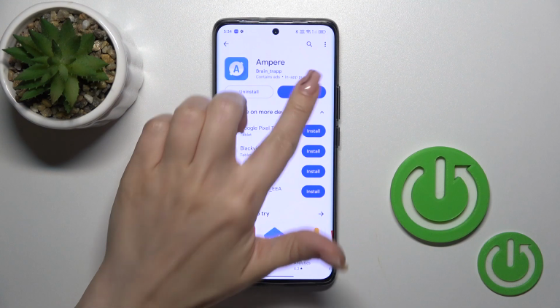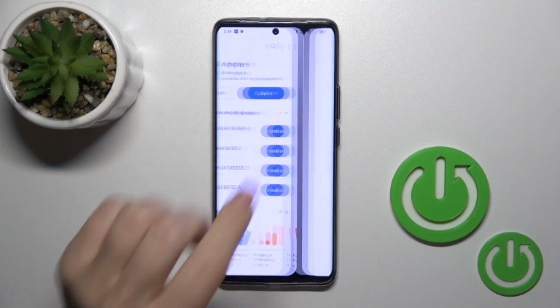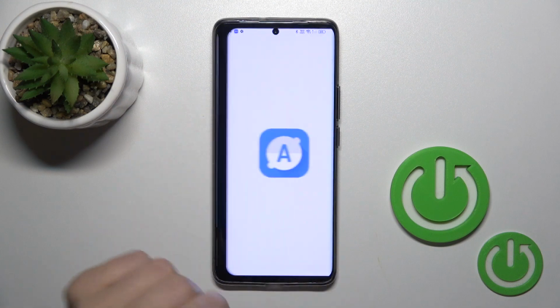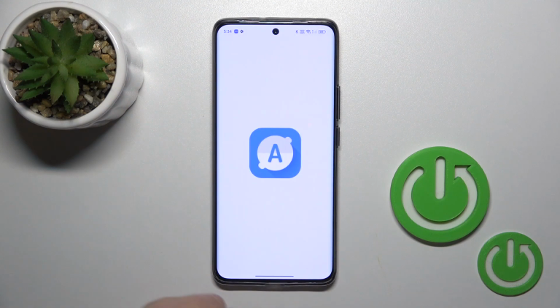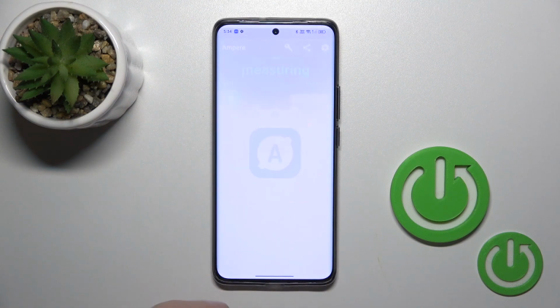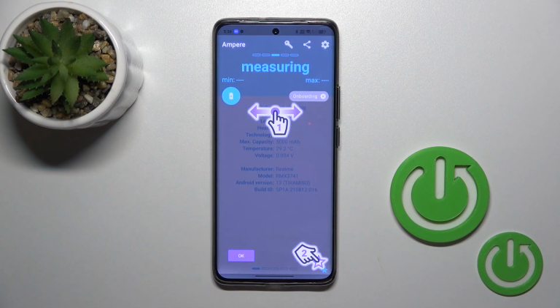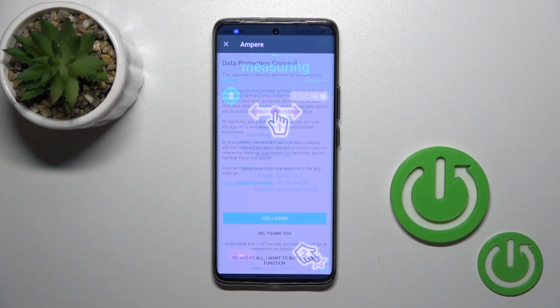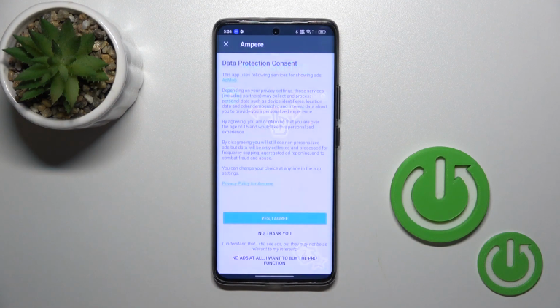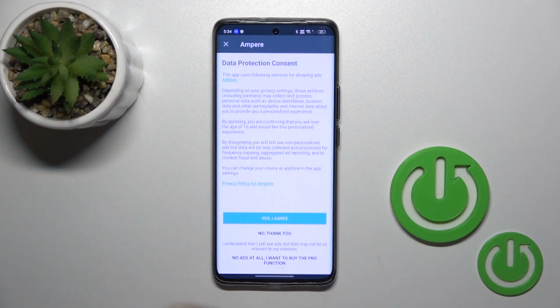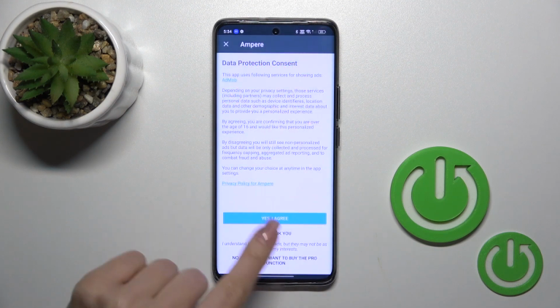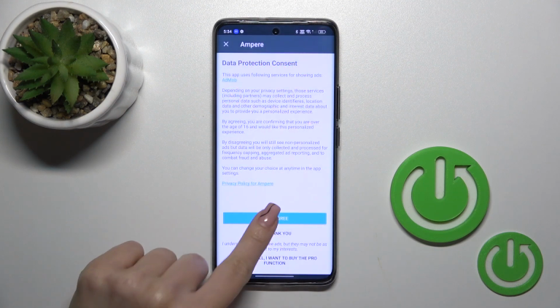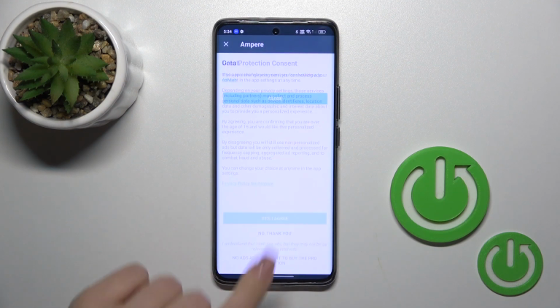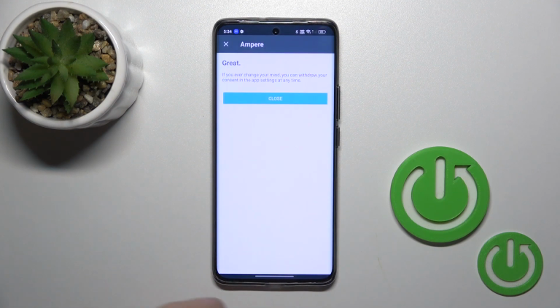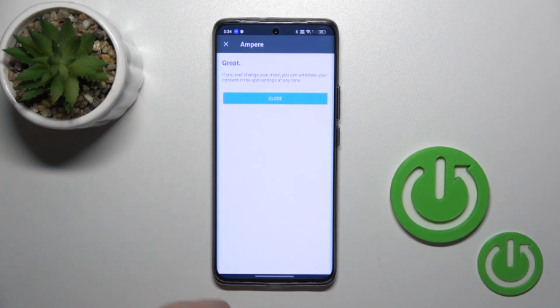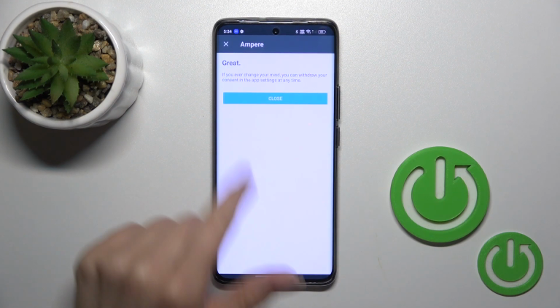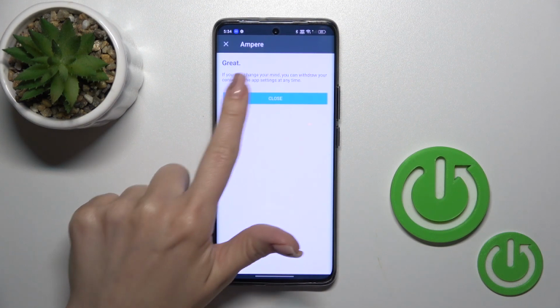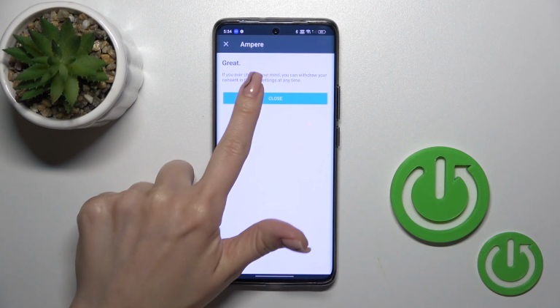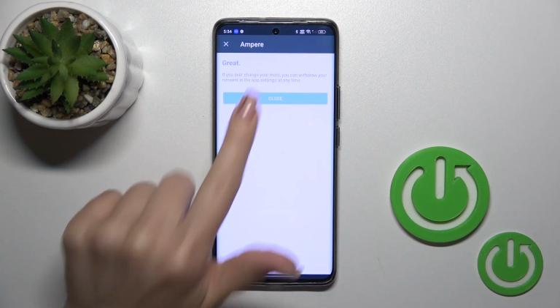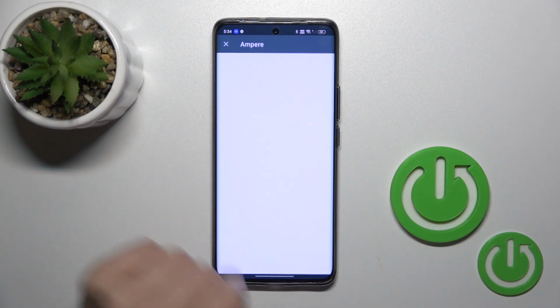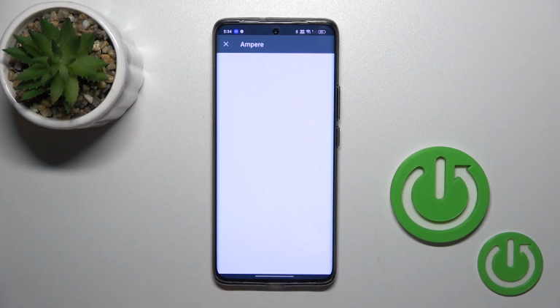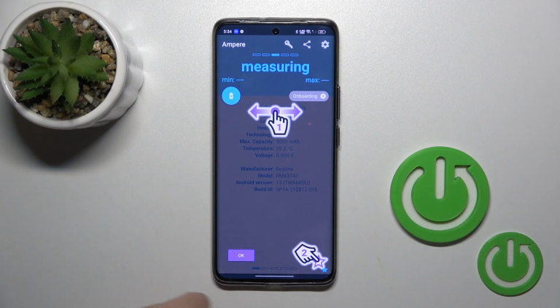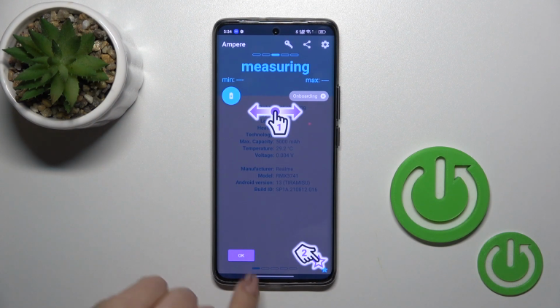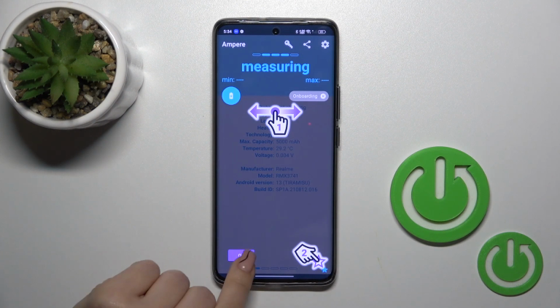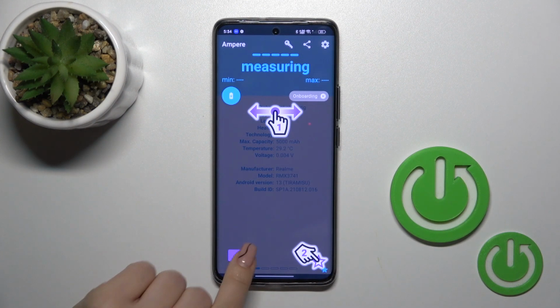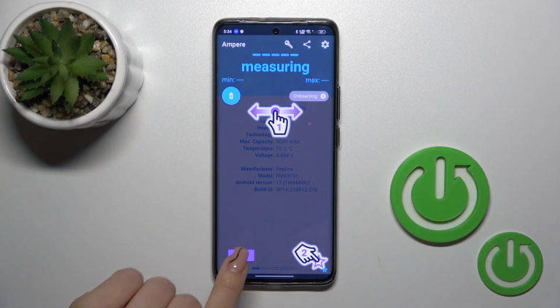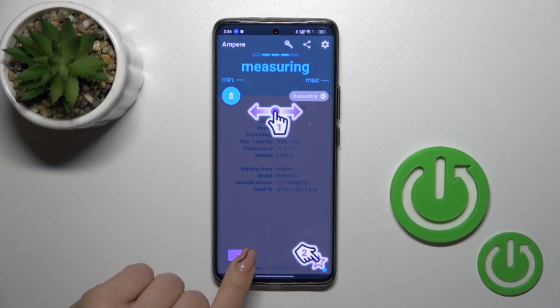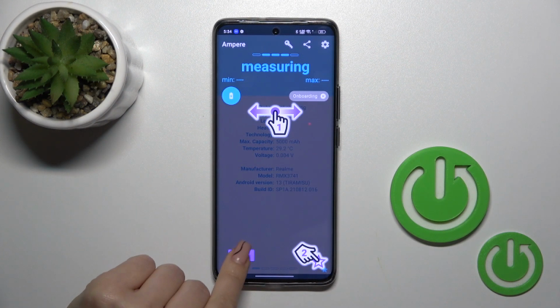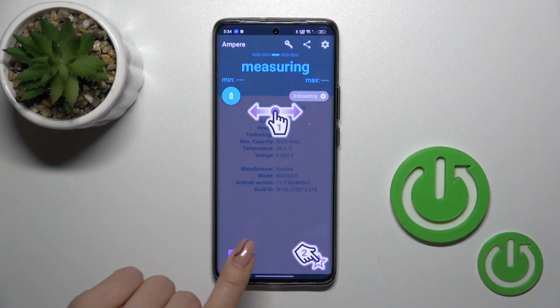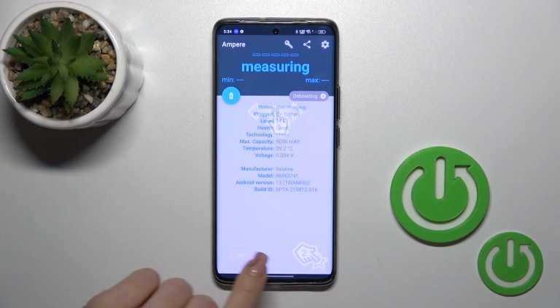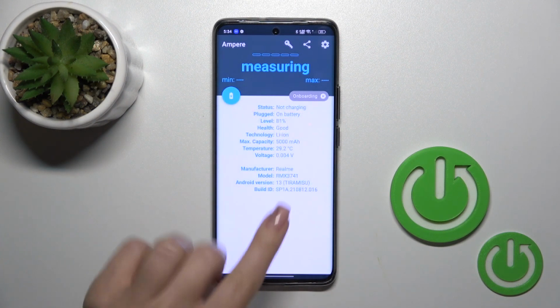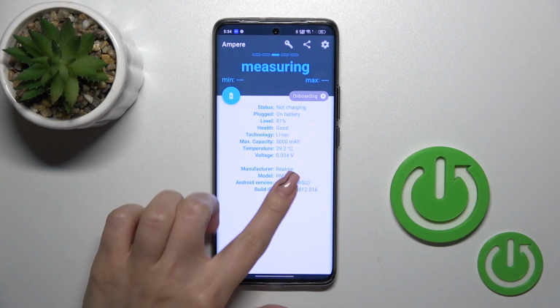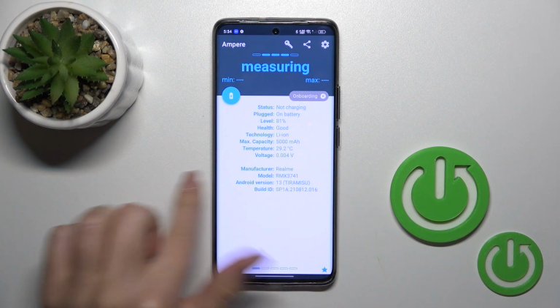After that, just tap to open the app, click yes to agree, then pick close and tap OK.